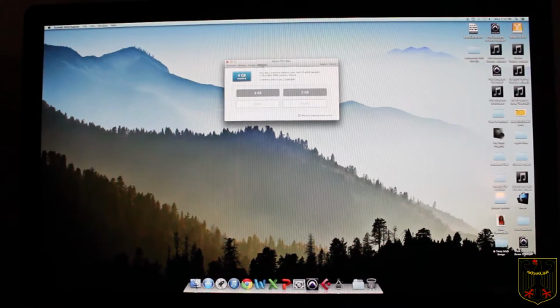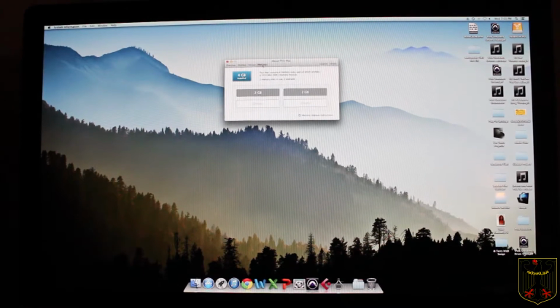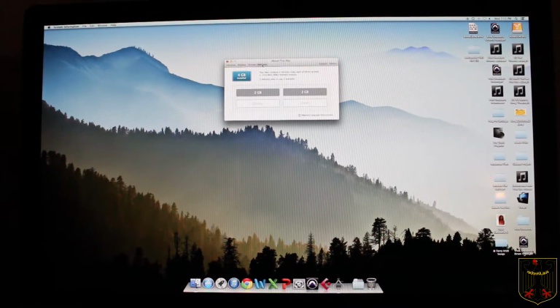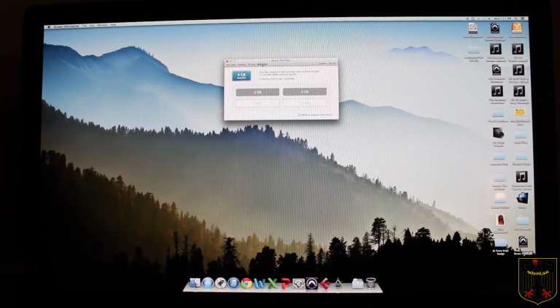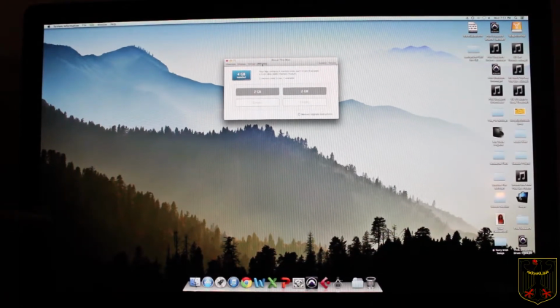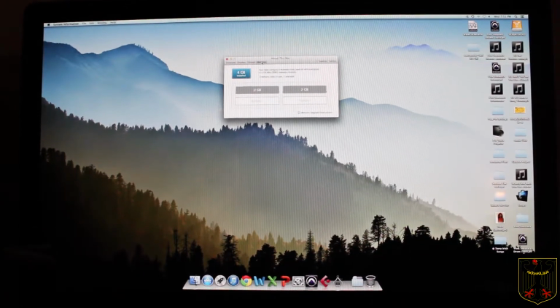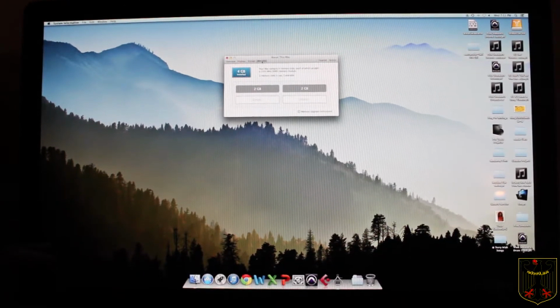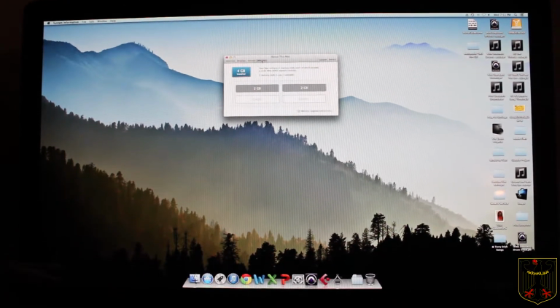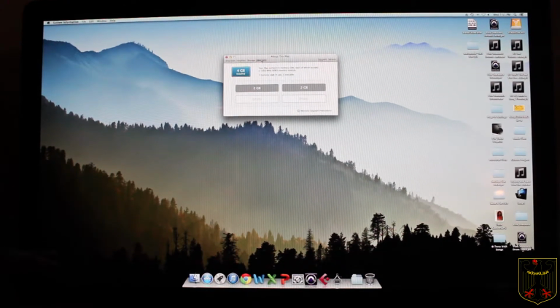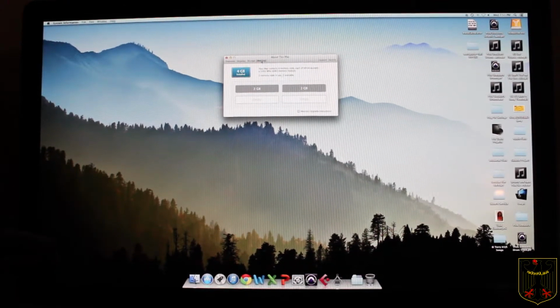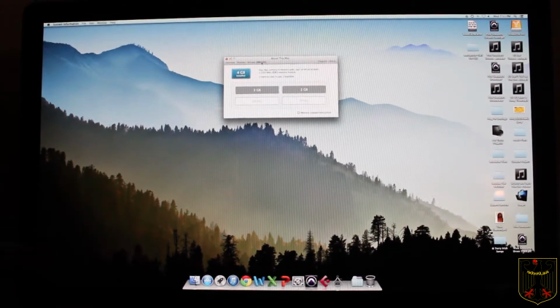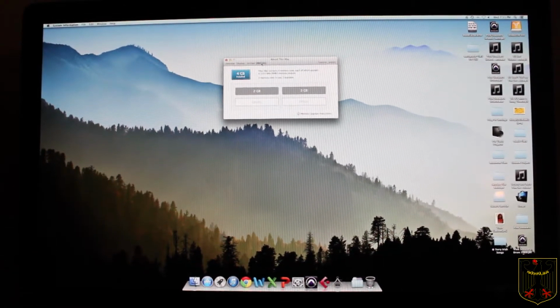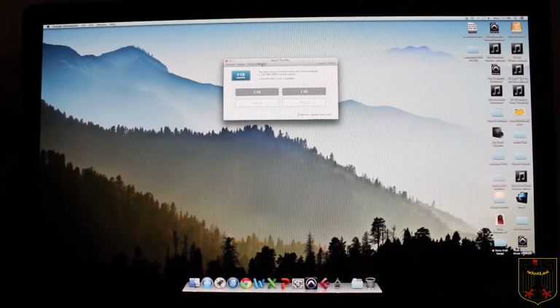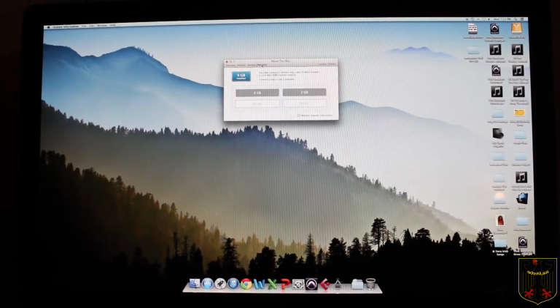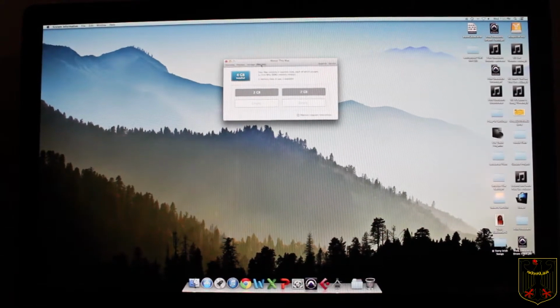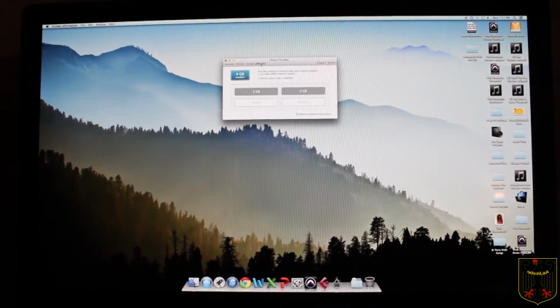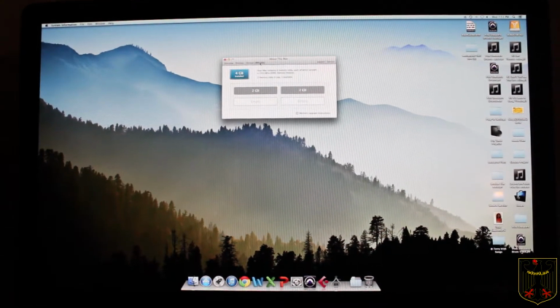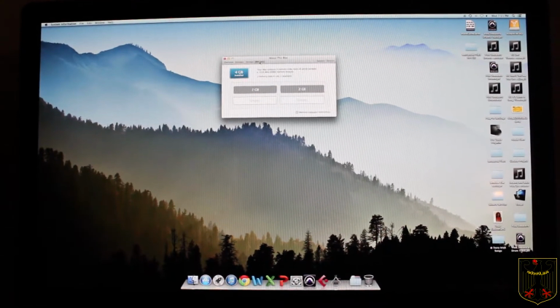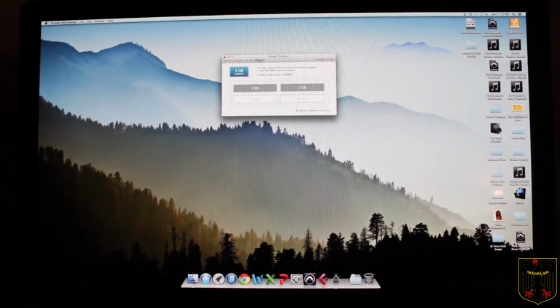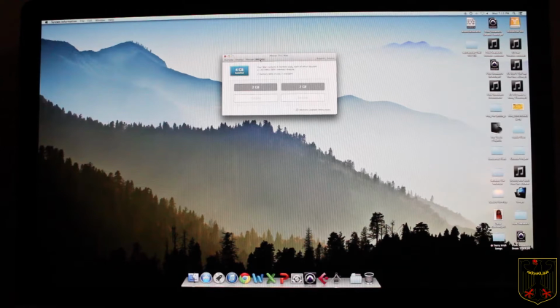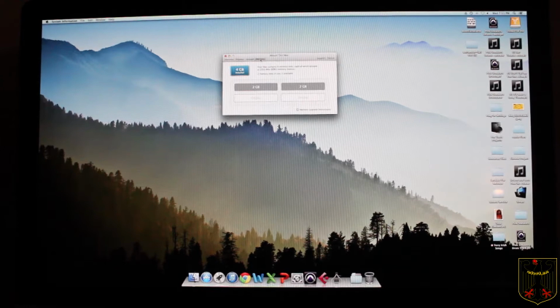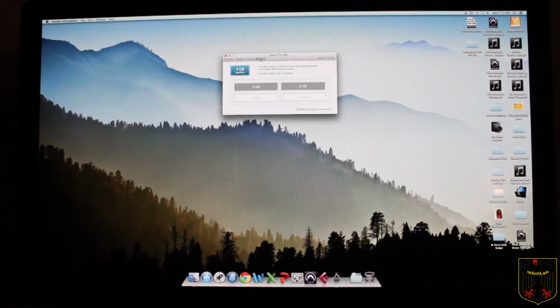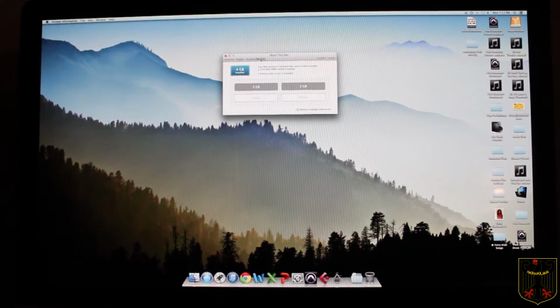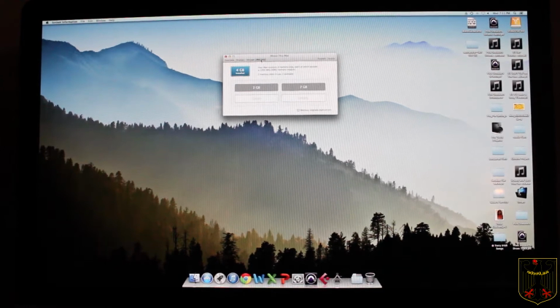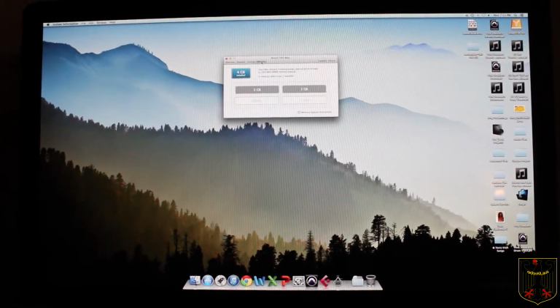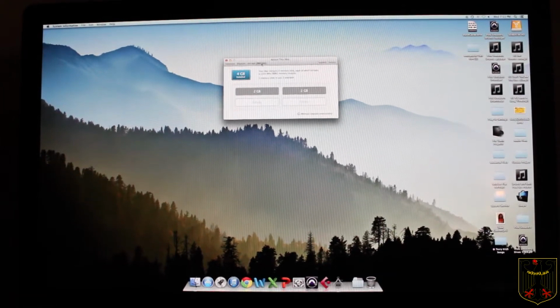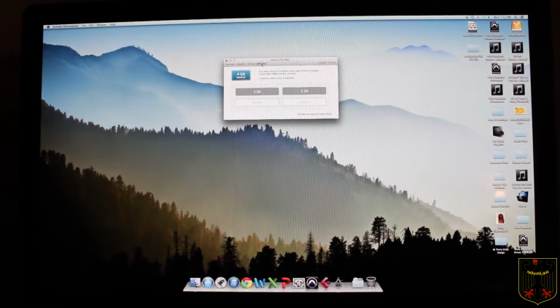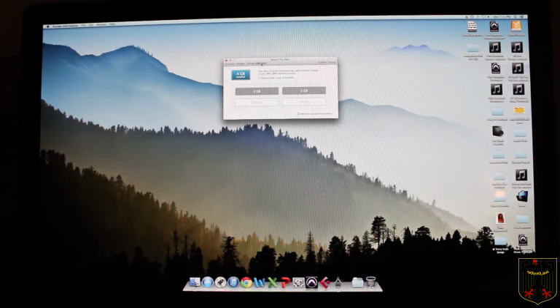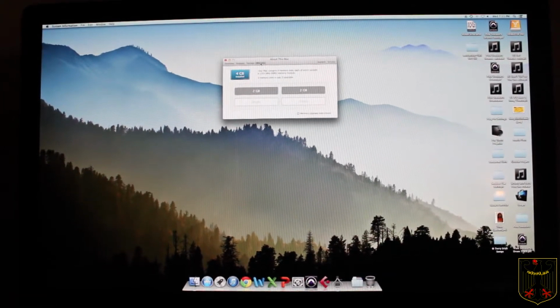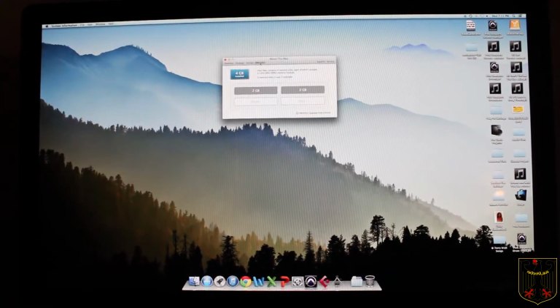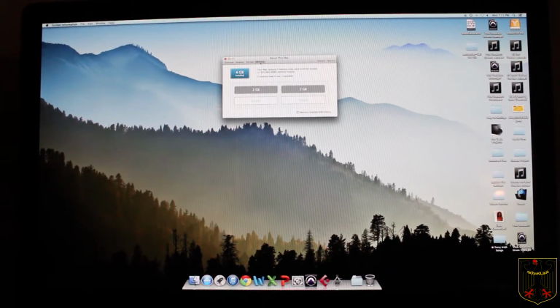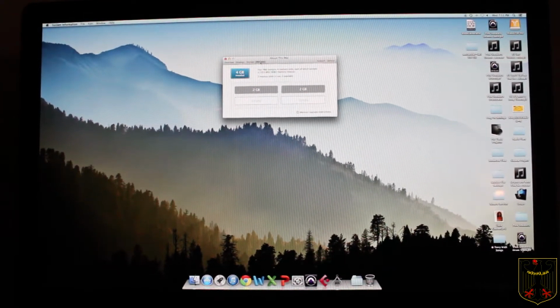So right now I'm going to turn the computer back off, take it over to a work area, and I'll show you what I'm going to do next.